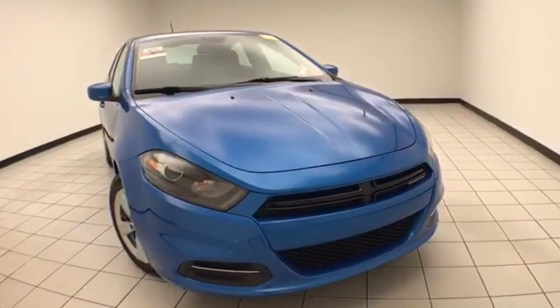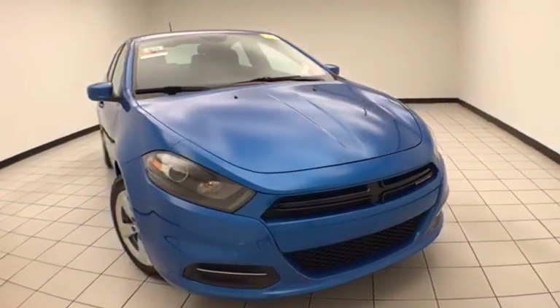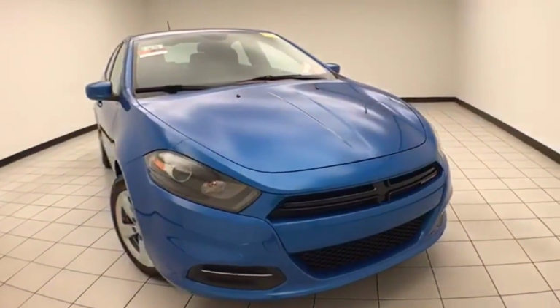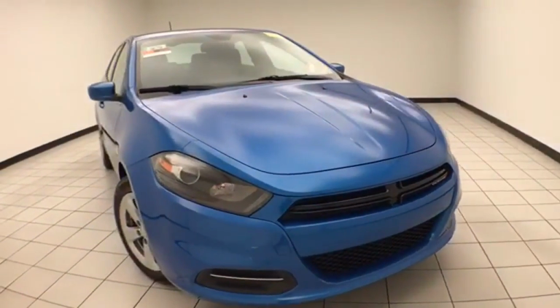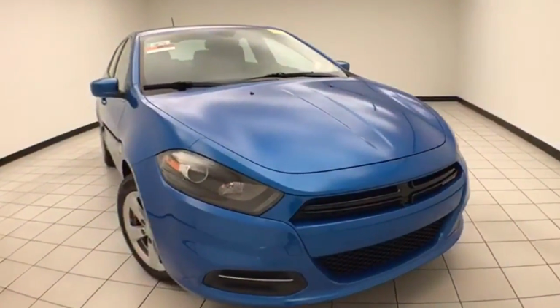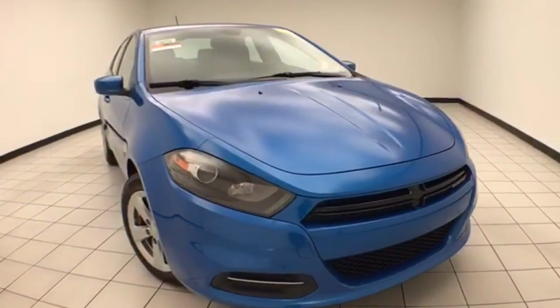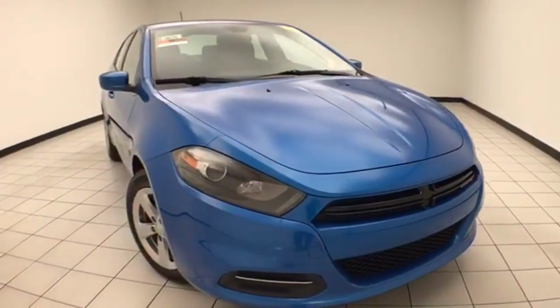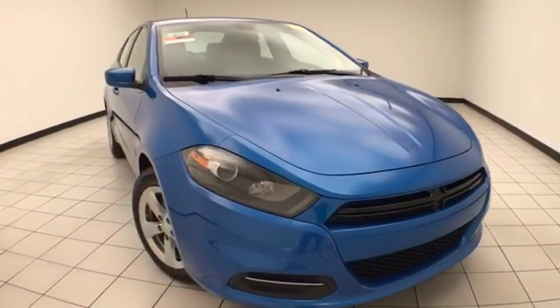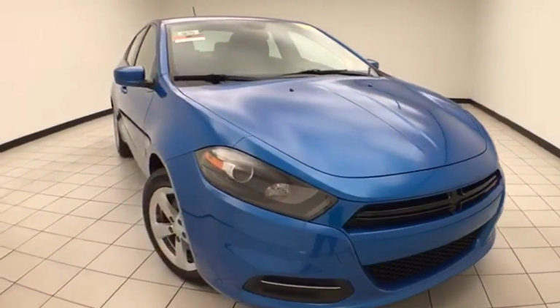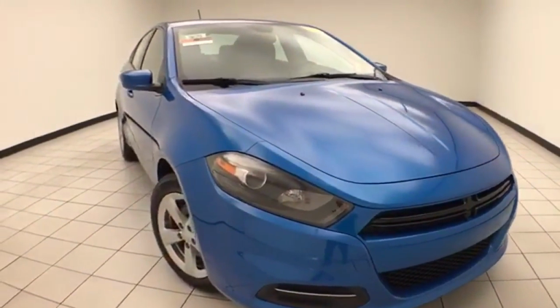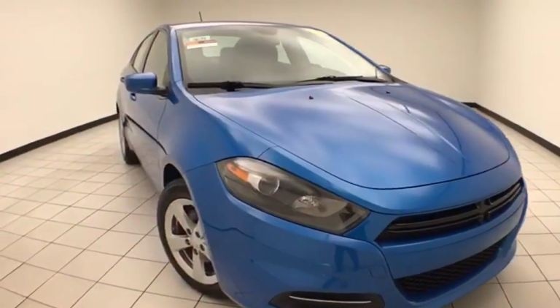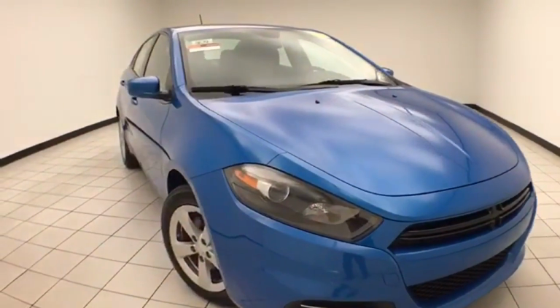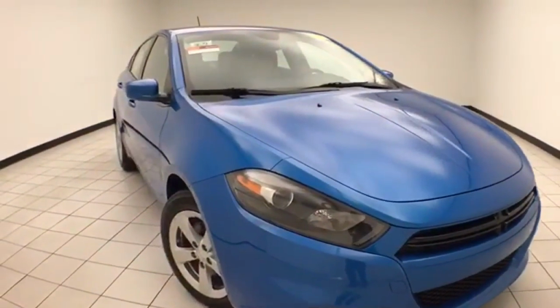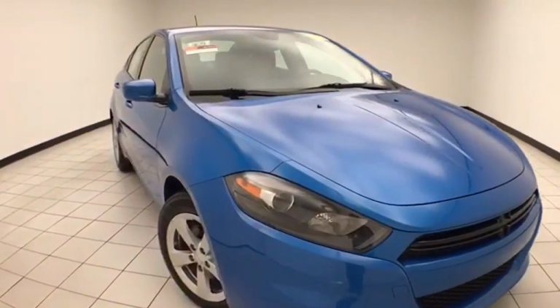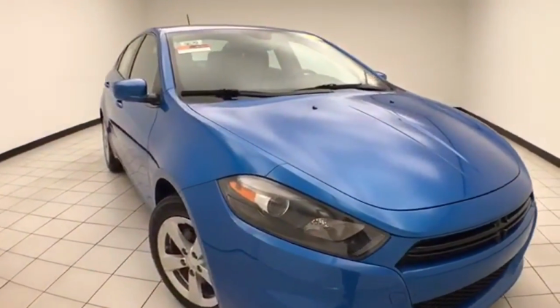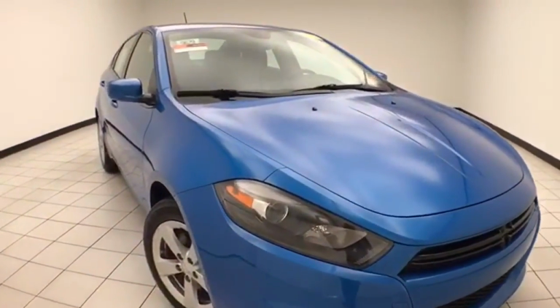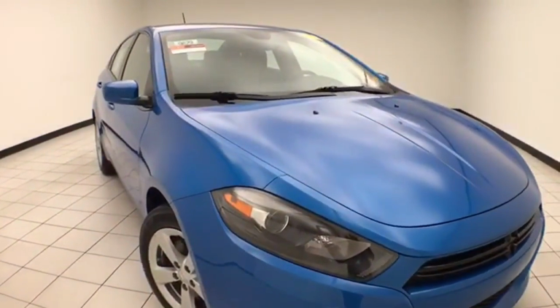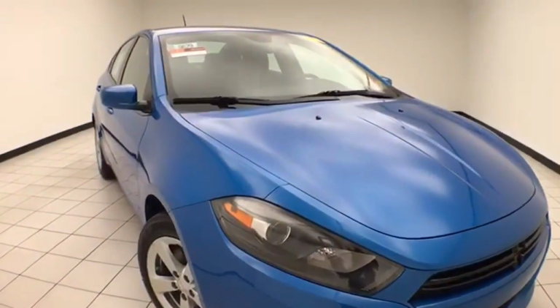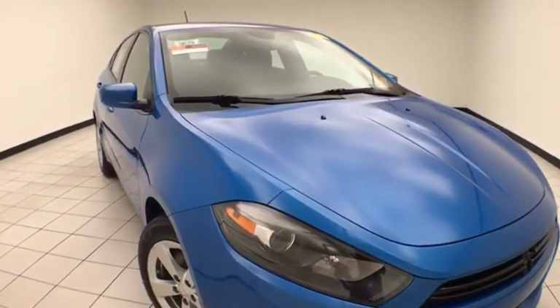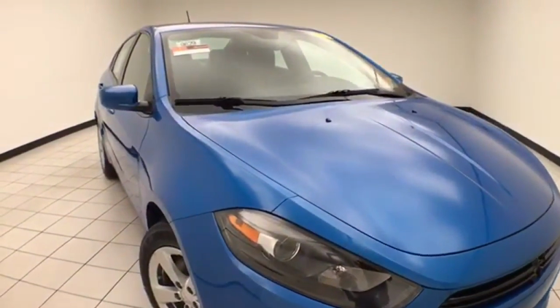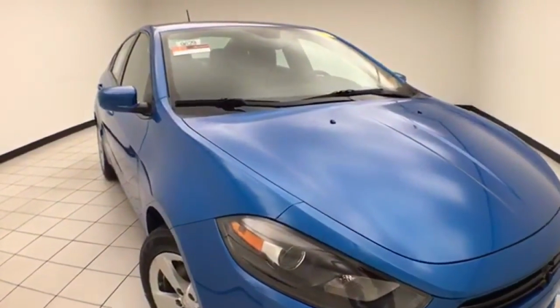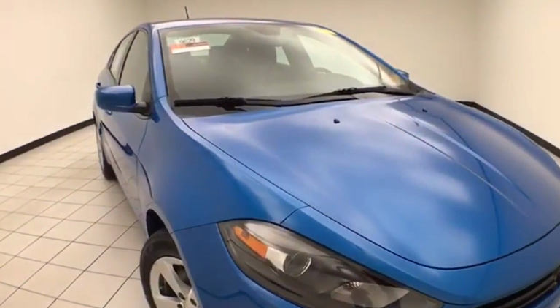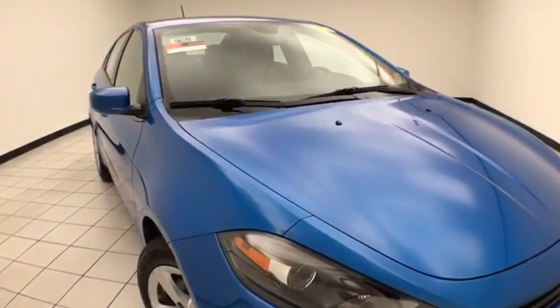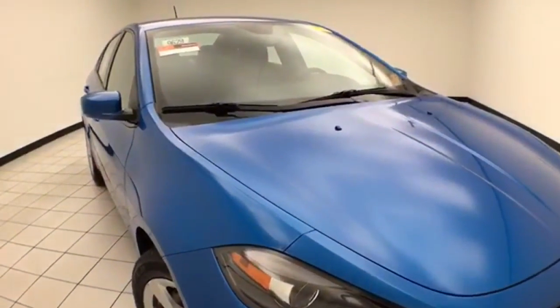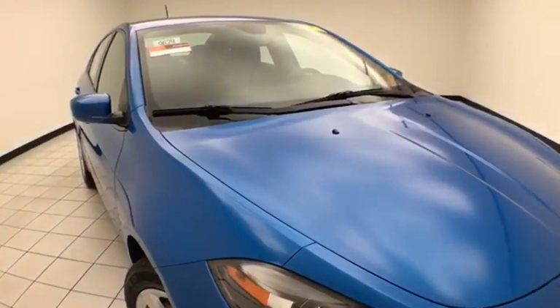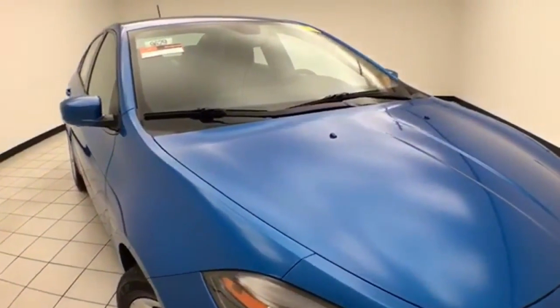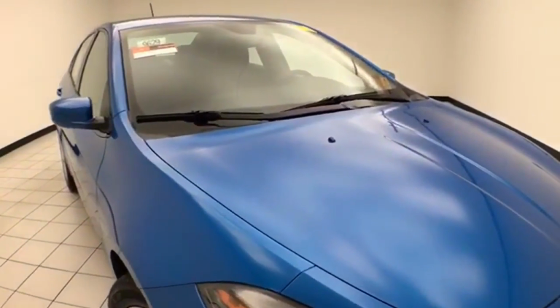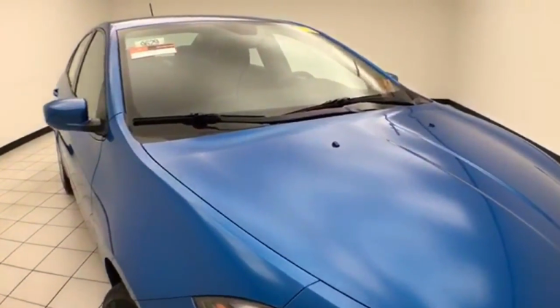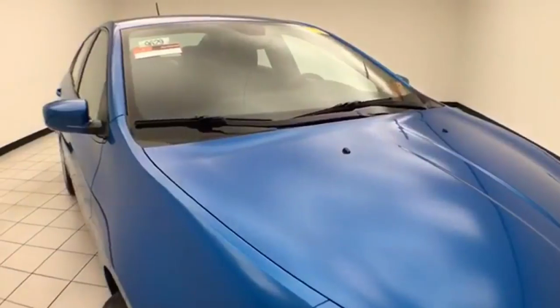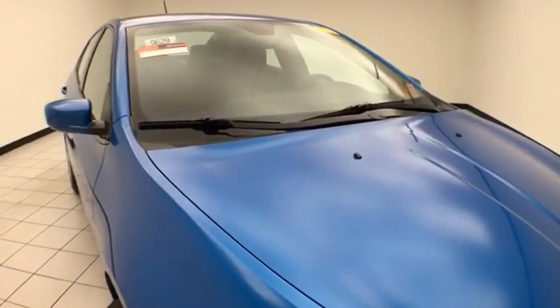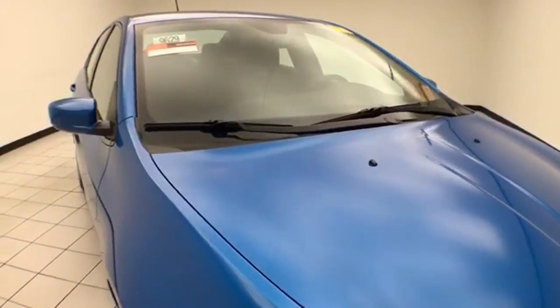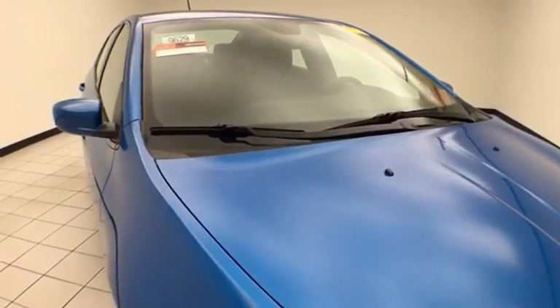Only 14,000 miles on this Dart. It comes to us with a clean AutoCheck history report and is a one-owner vehicle.